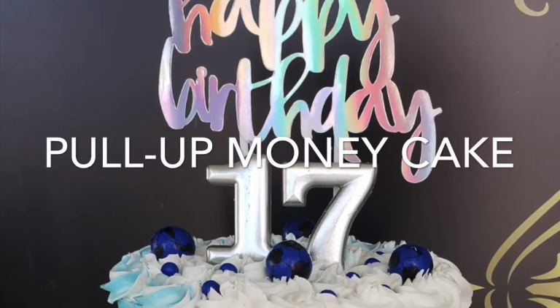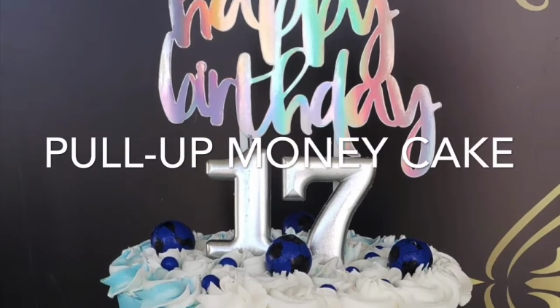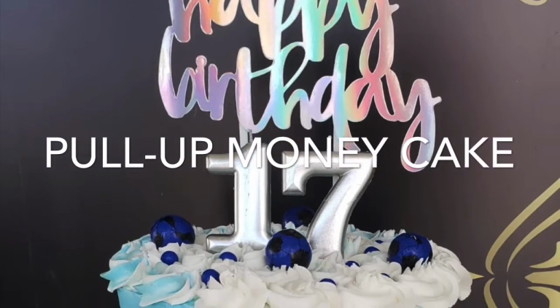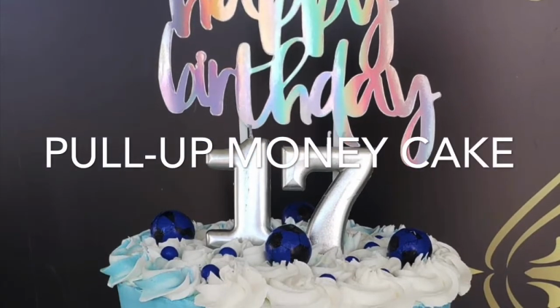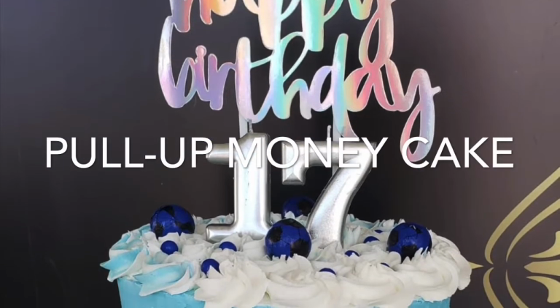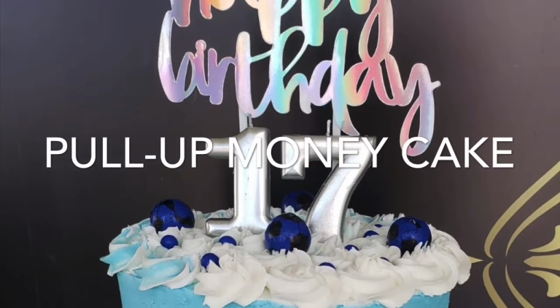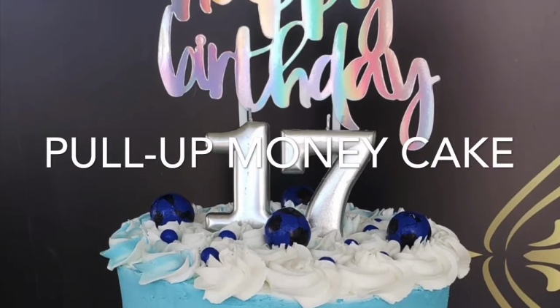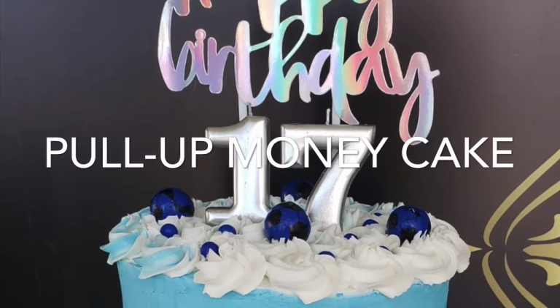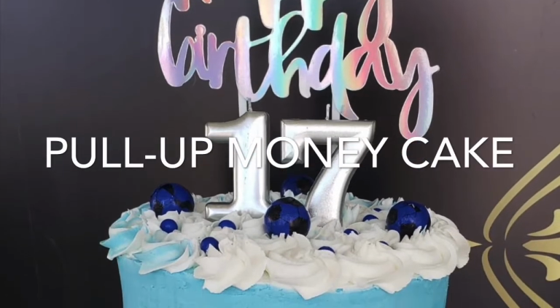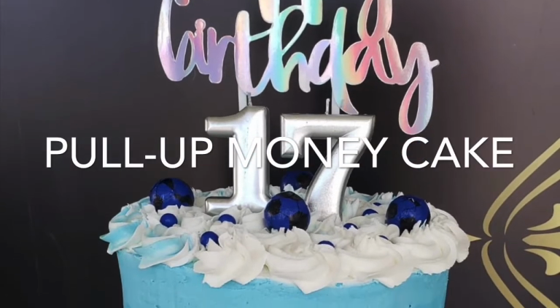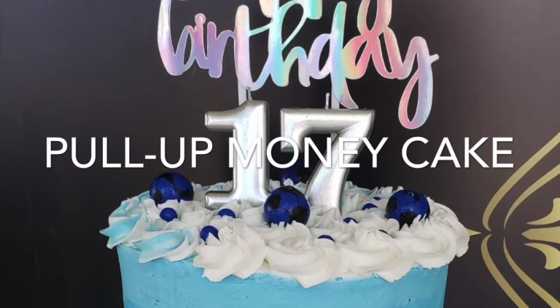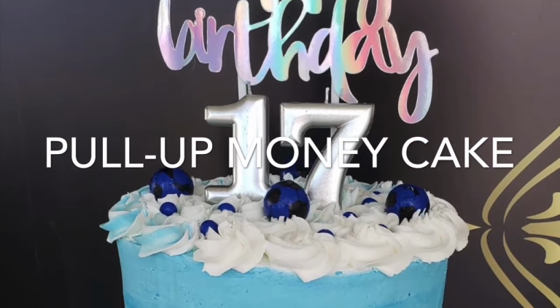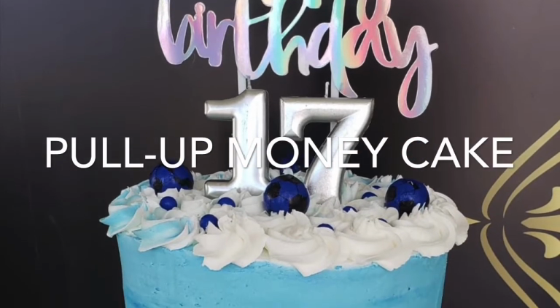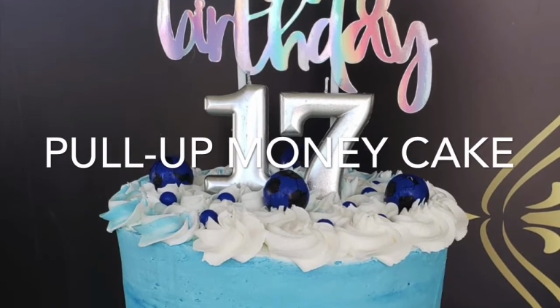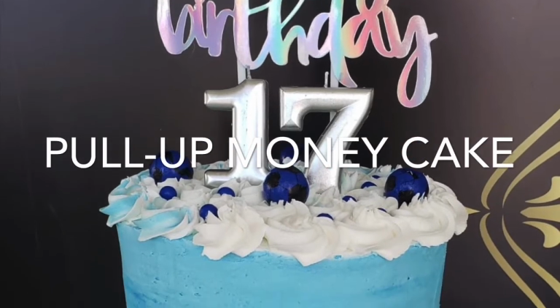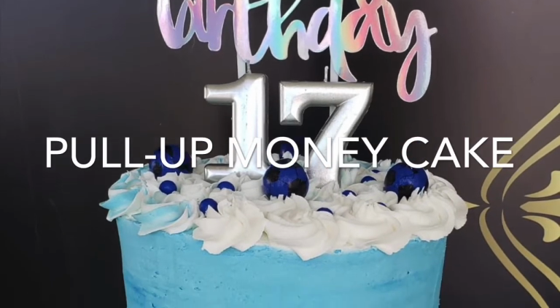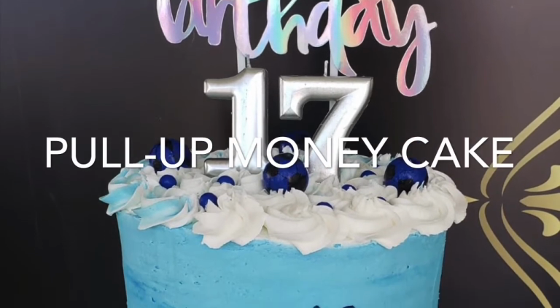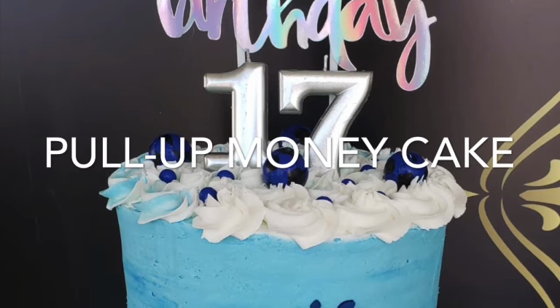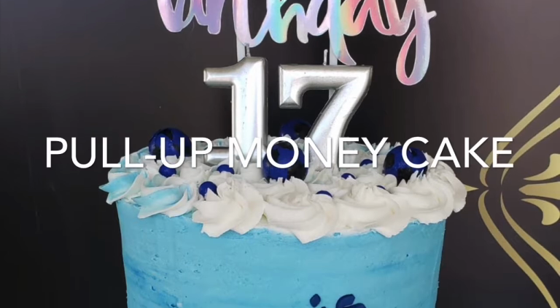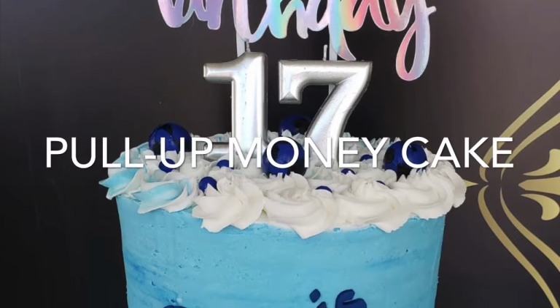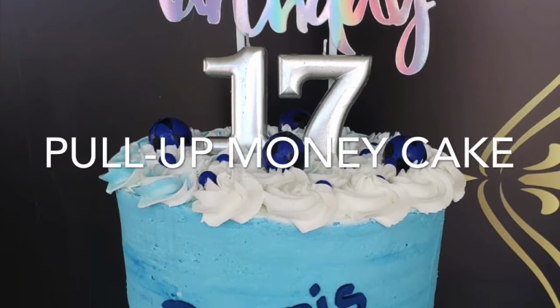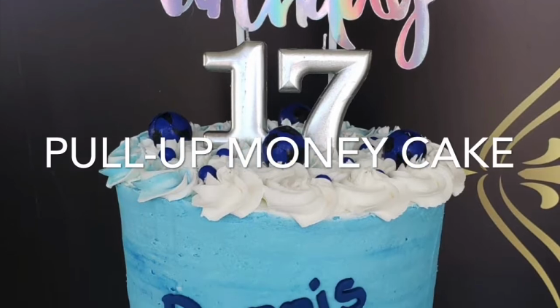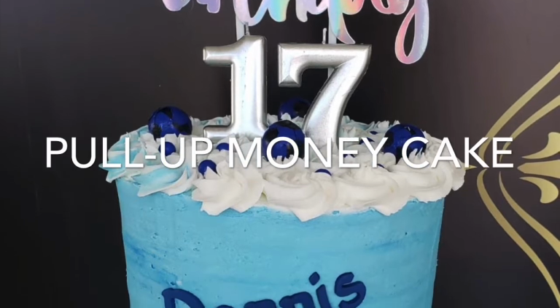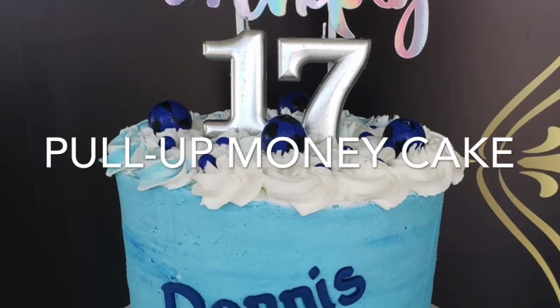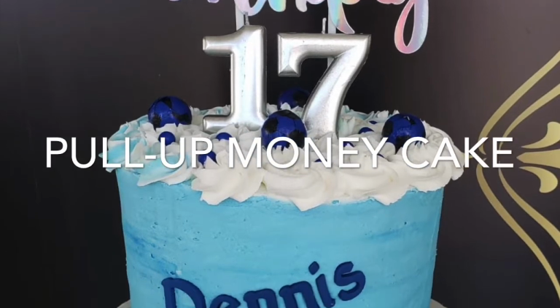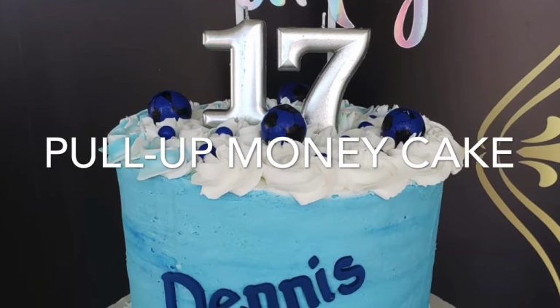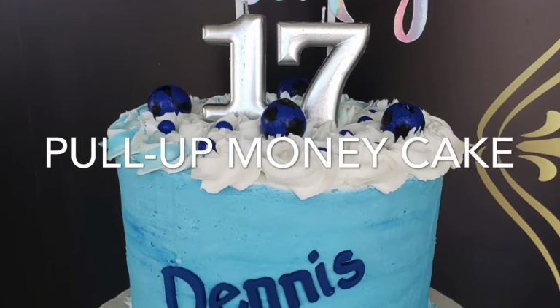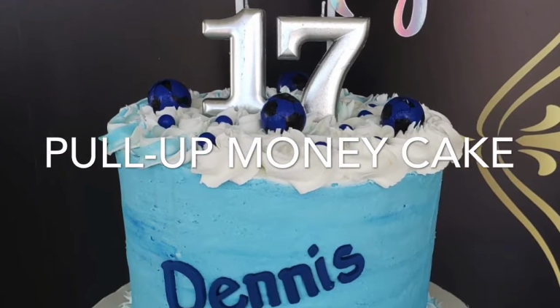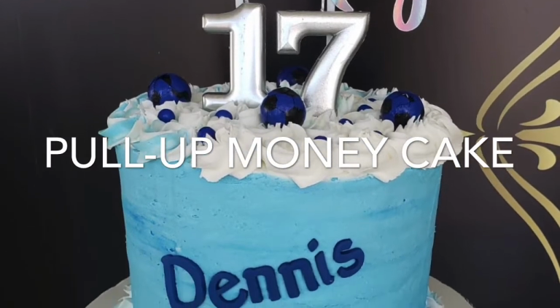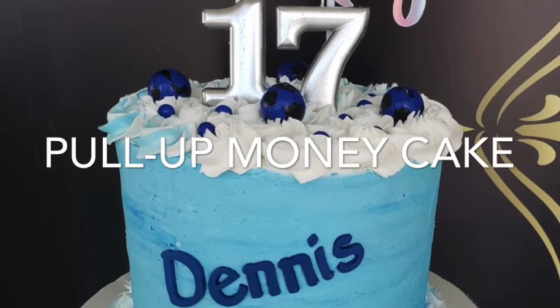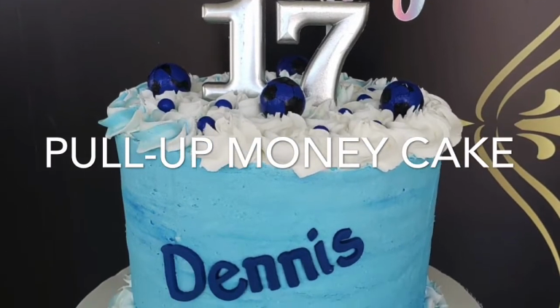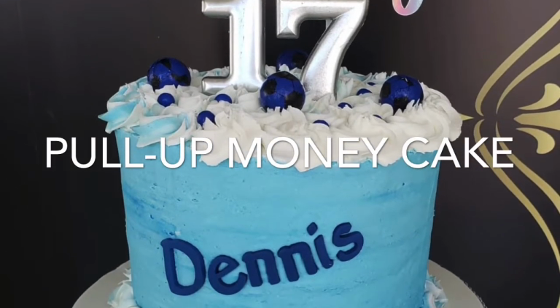It's Ashi Juvenile Cakes here and today we are going to be doing a pull-up money cake.